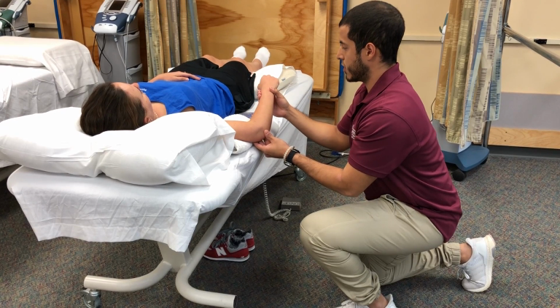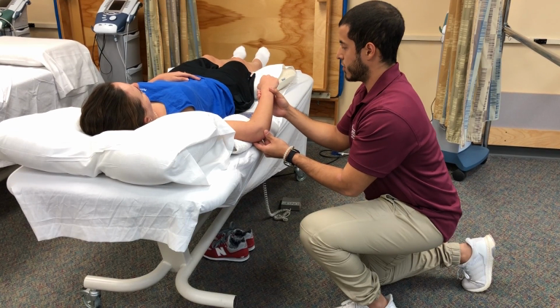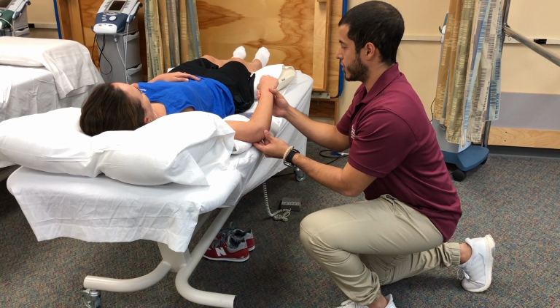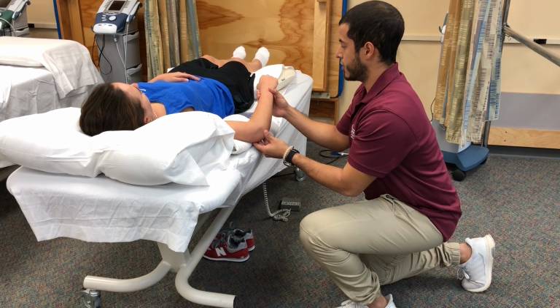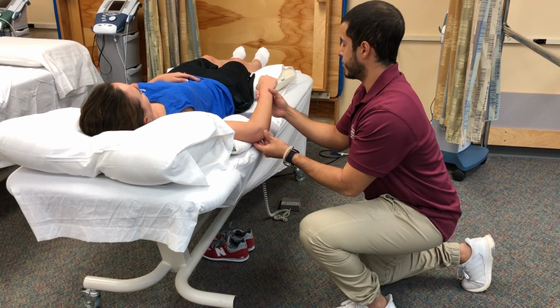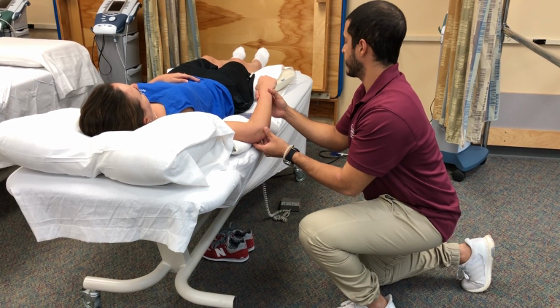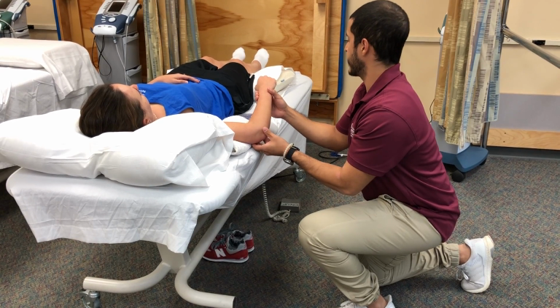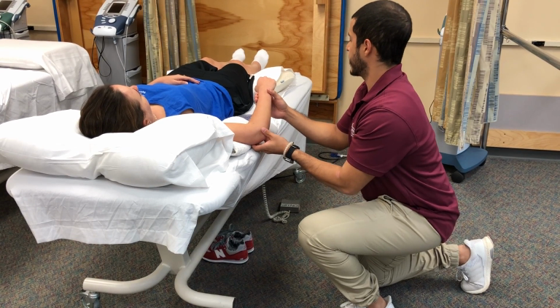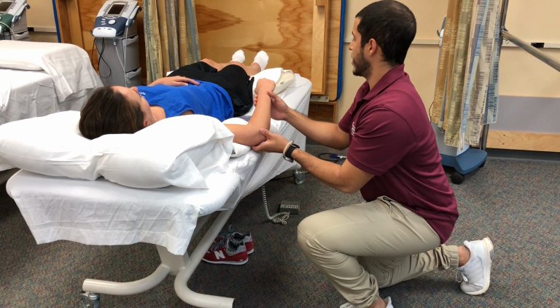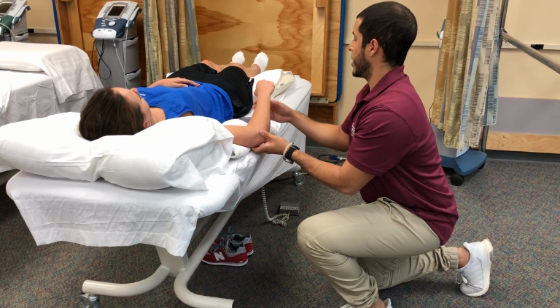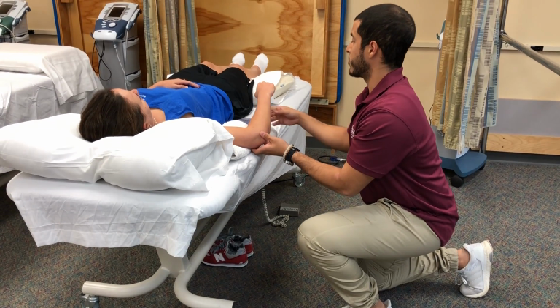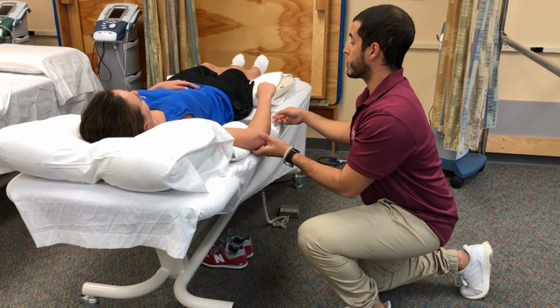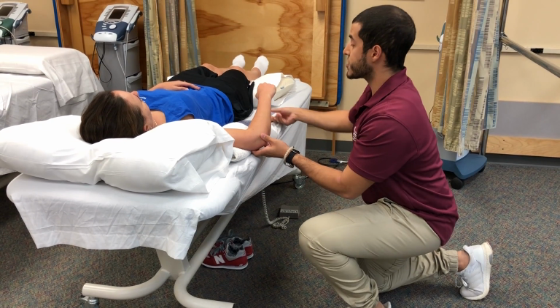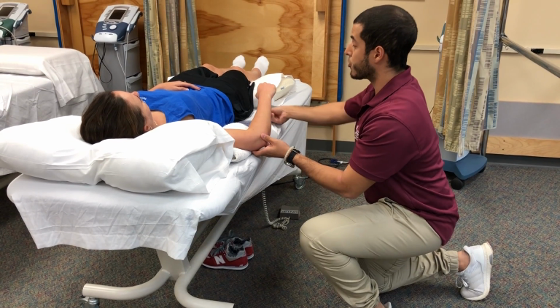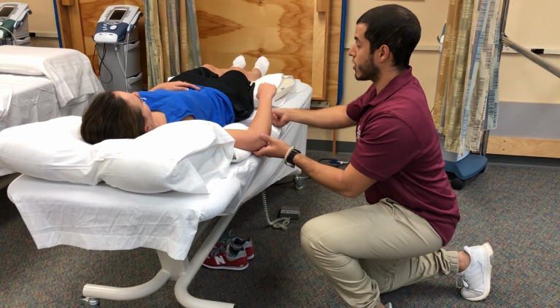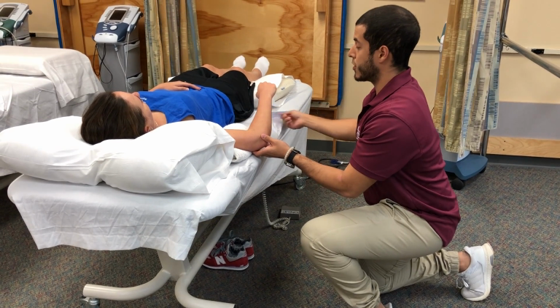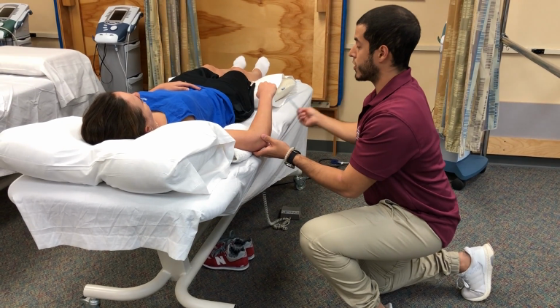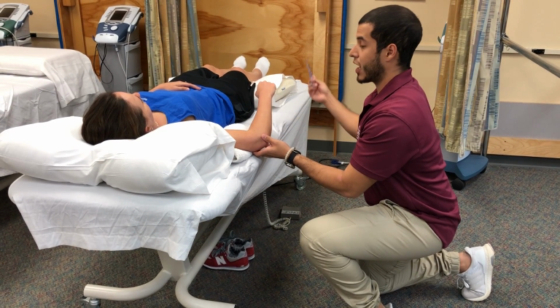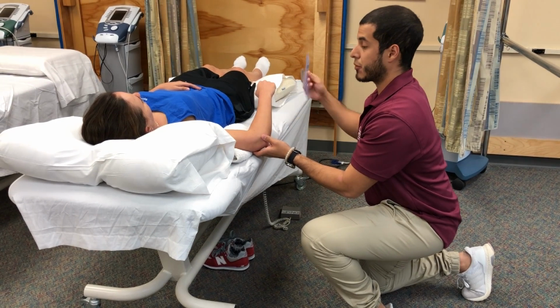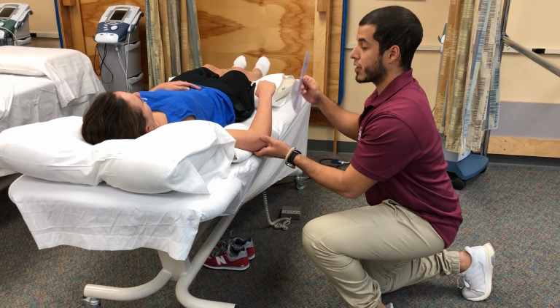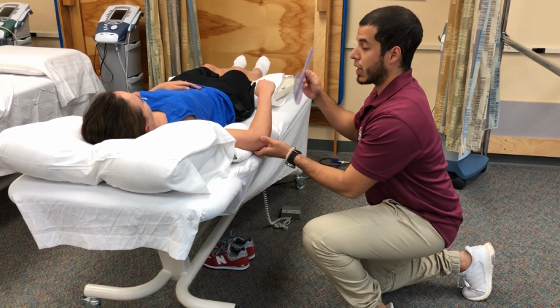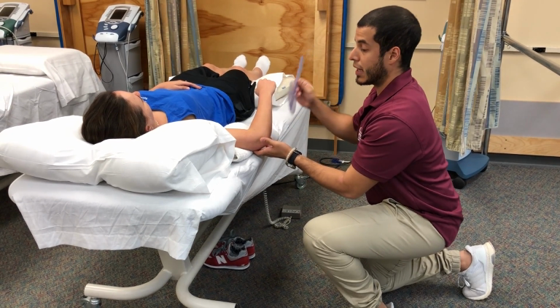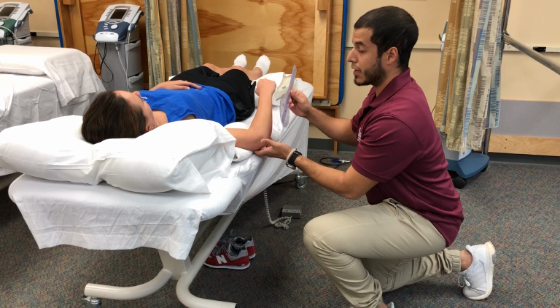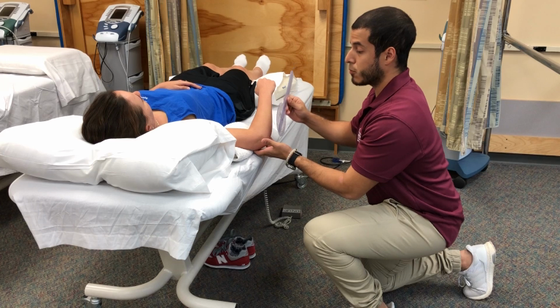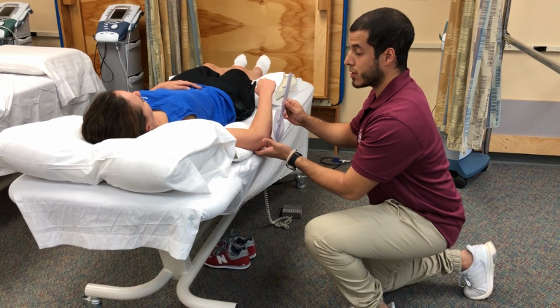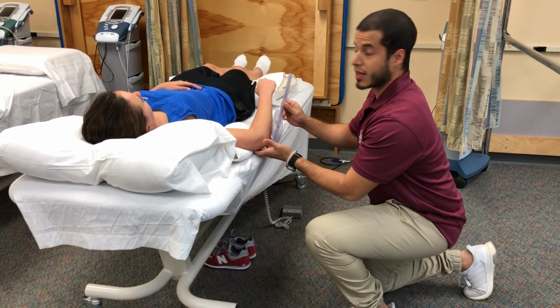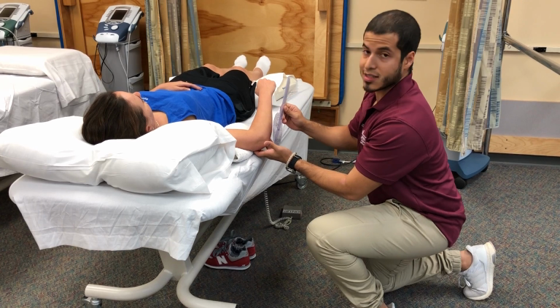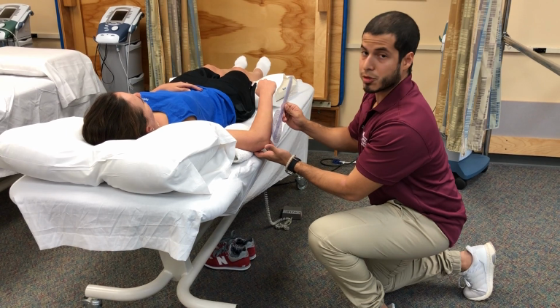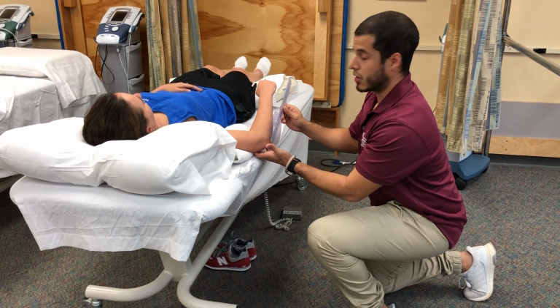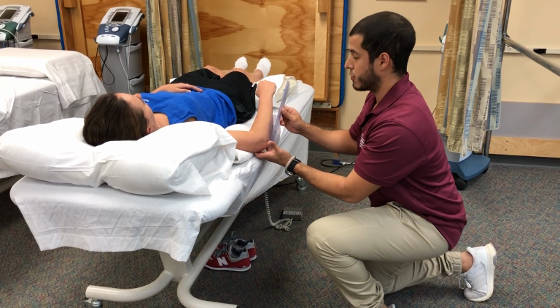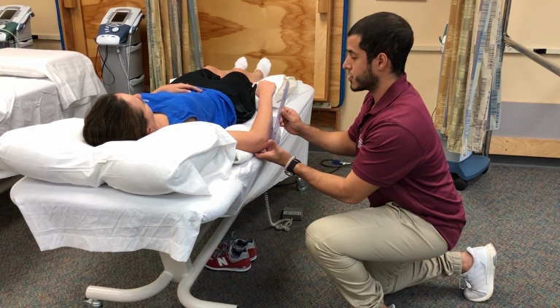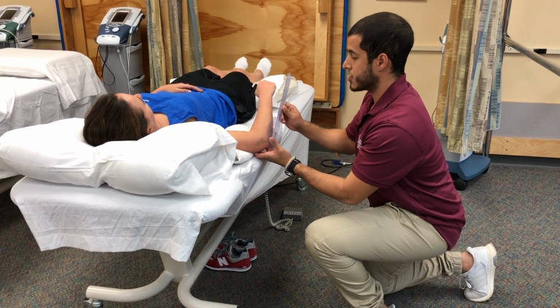I'm going to move the patient to the end range — about there. I'm going to replace the goniometer and align it with the anatomical landmarks.